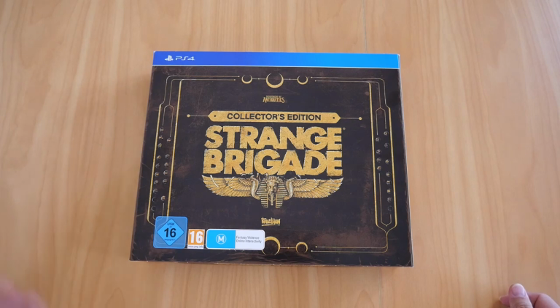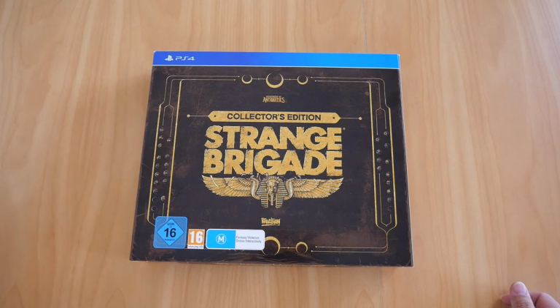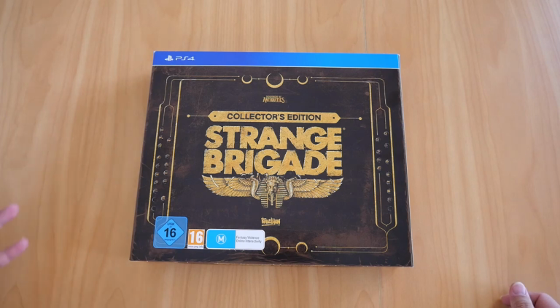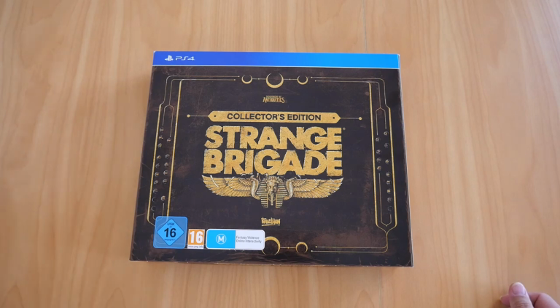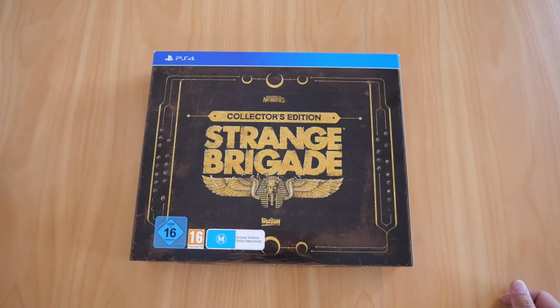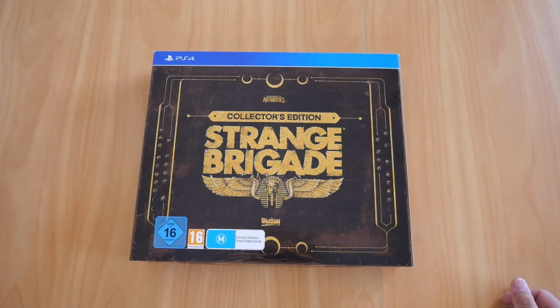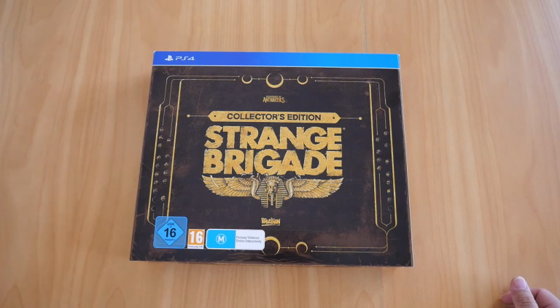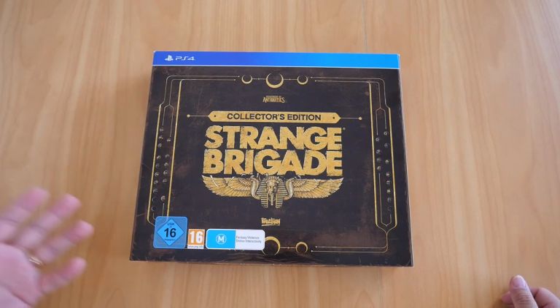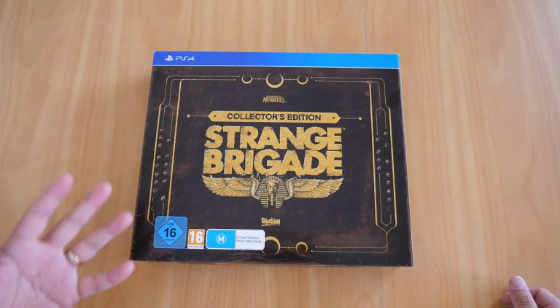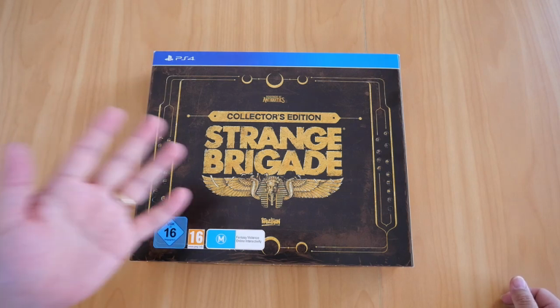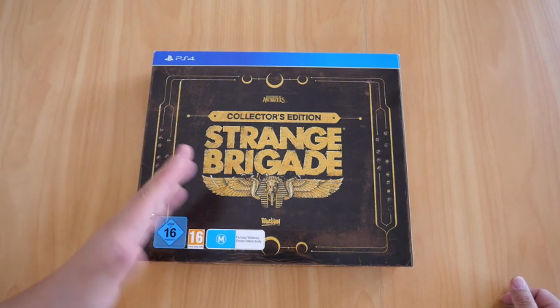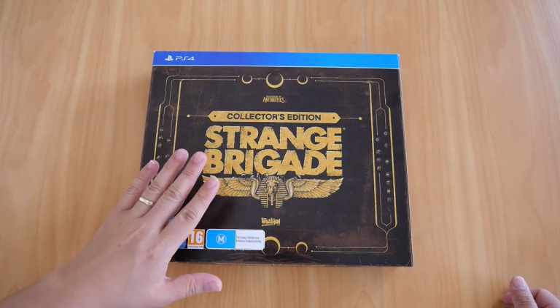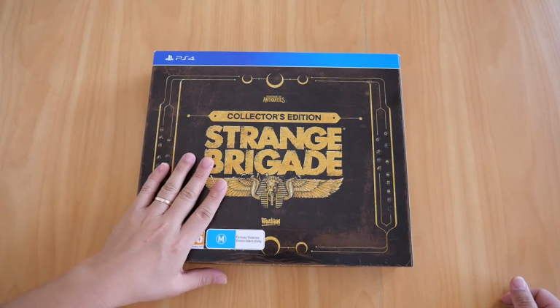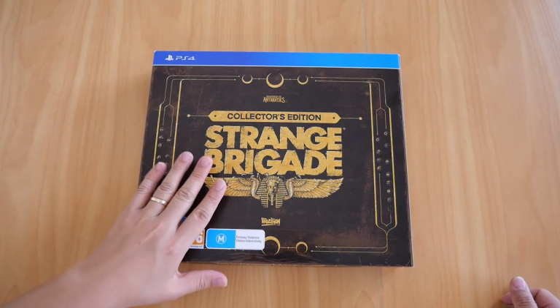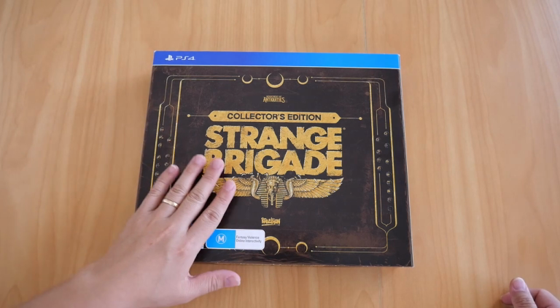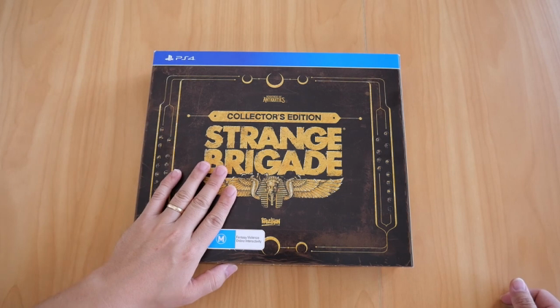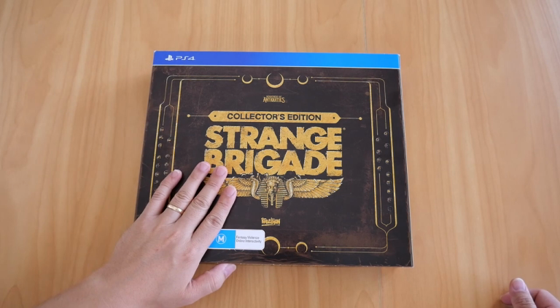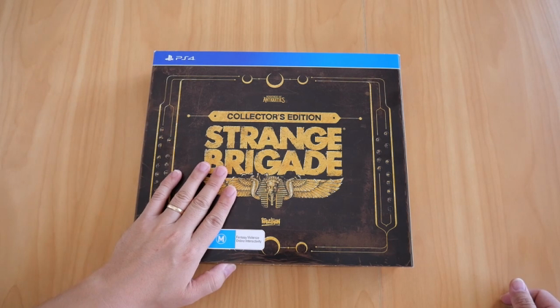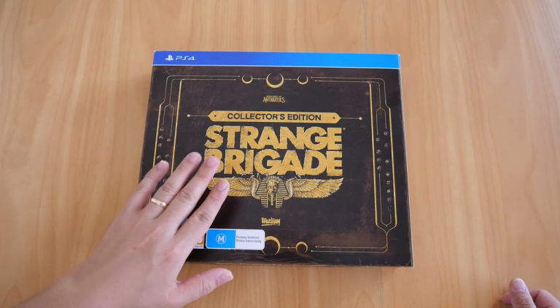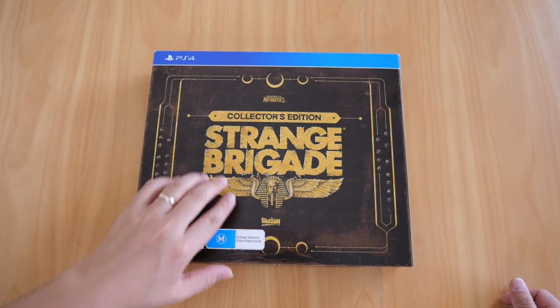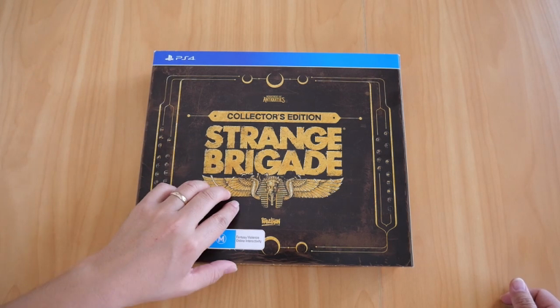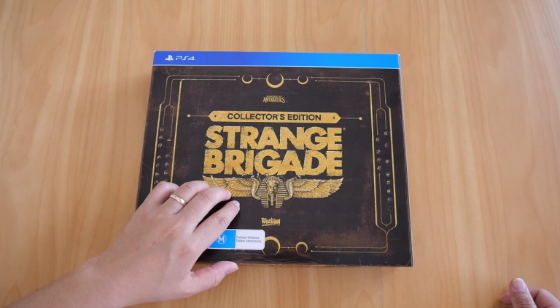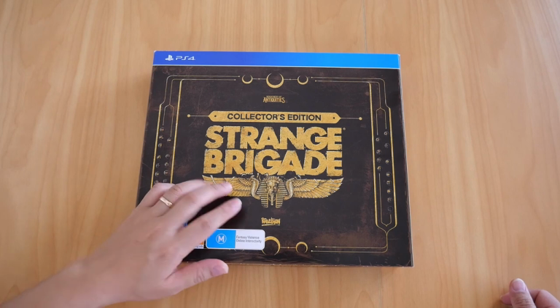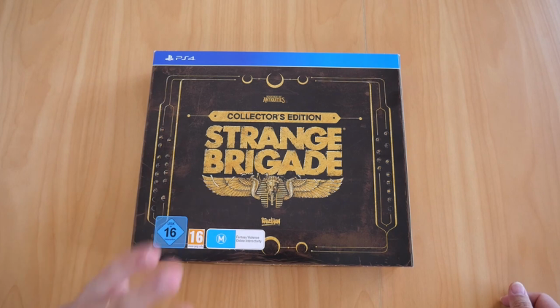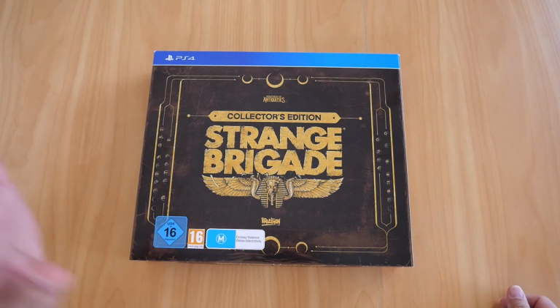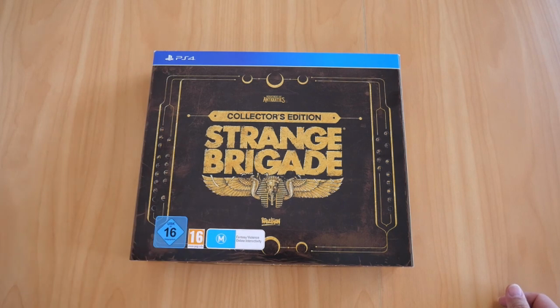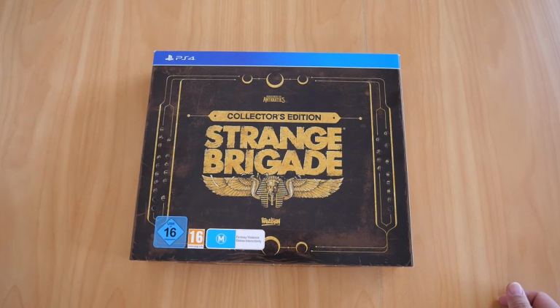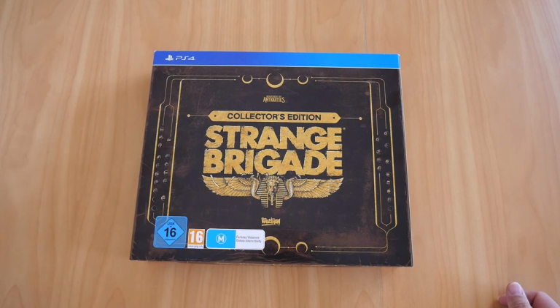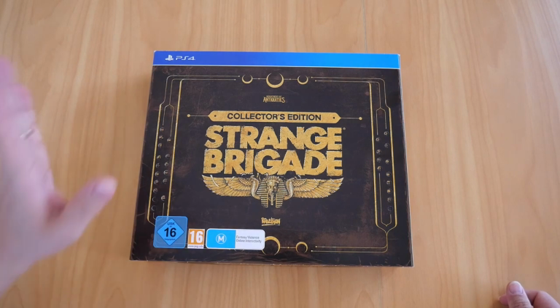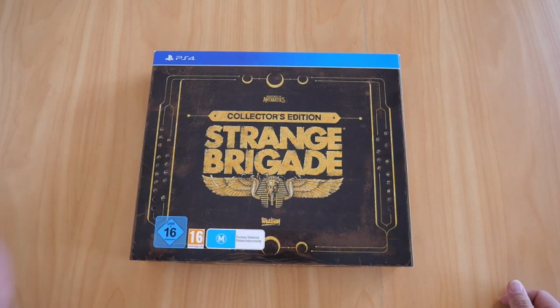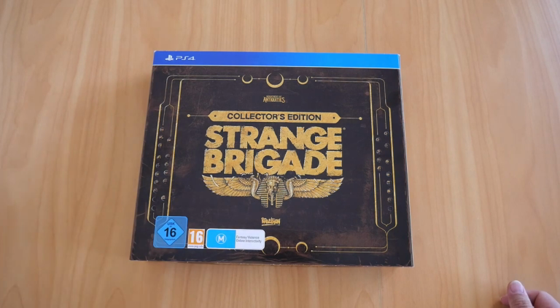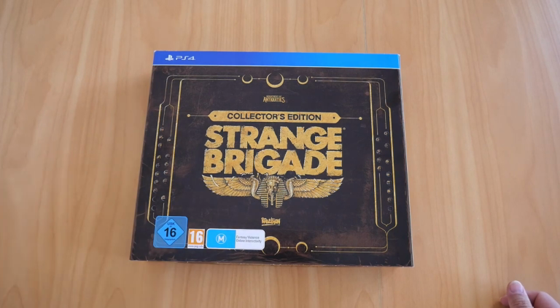Not online but couch co-op. Imagine this game with four-player couch co-op — it'll be a blast, let me tell you.